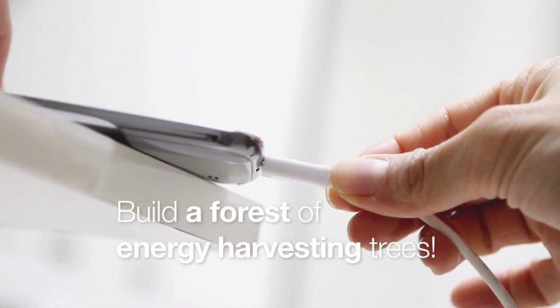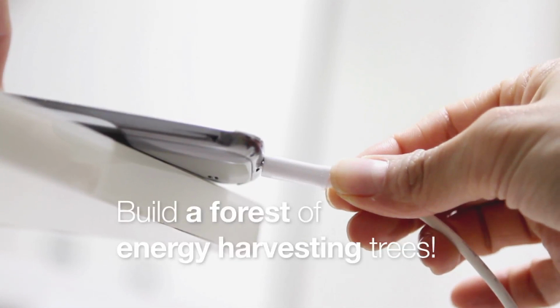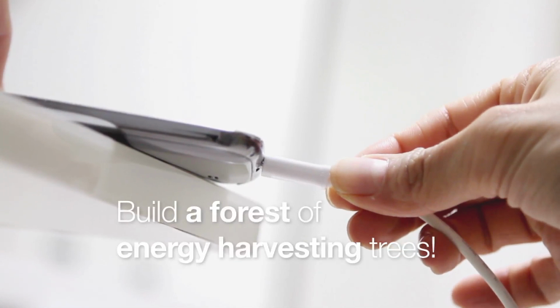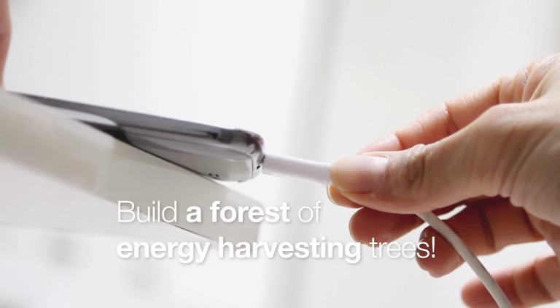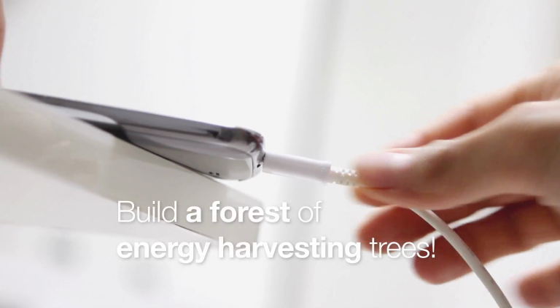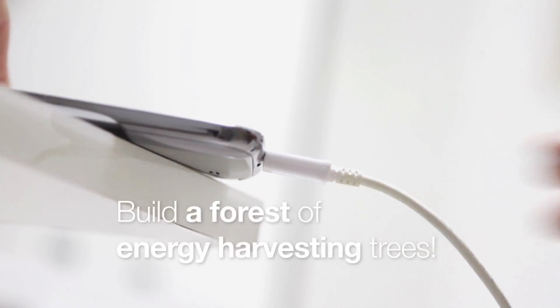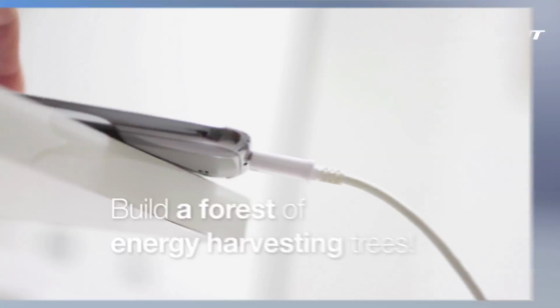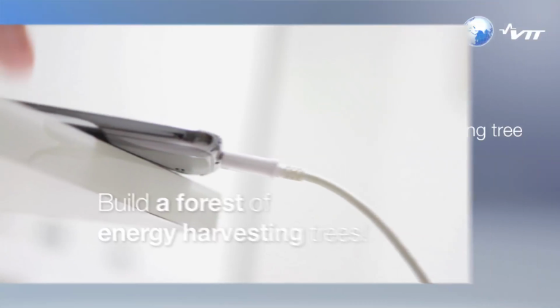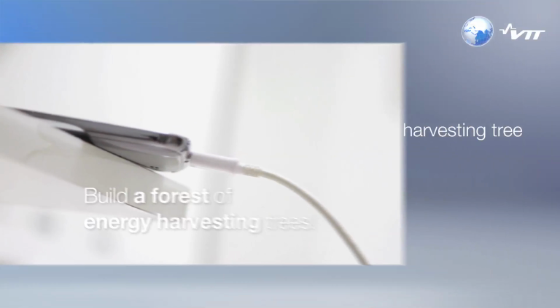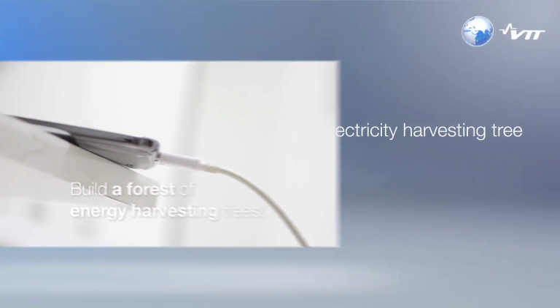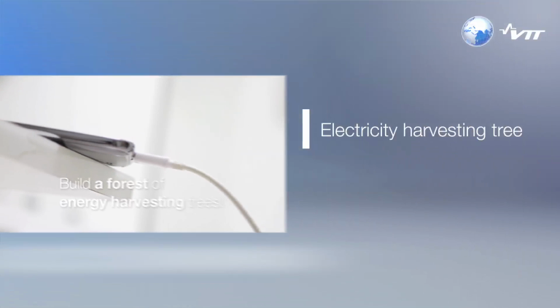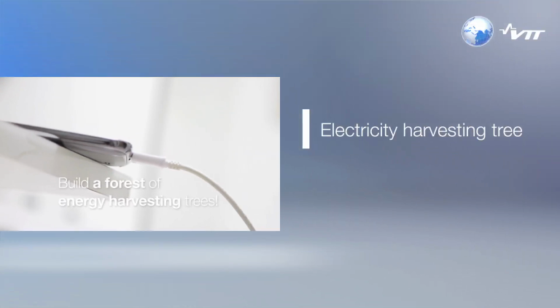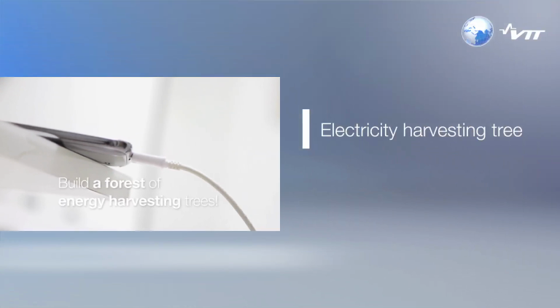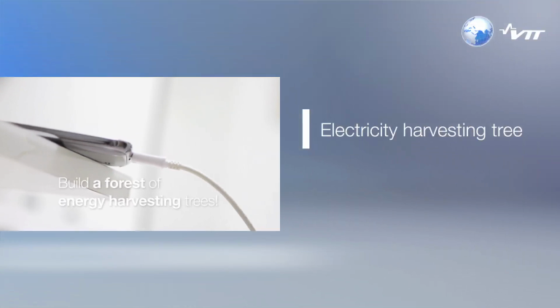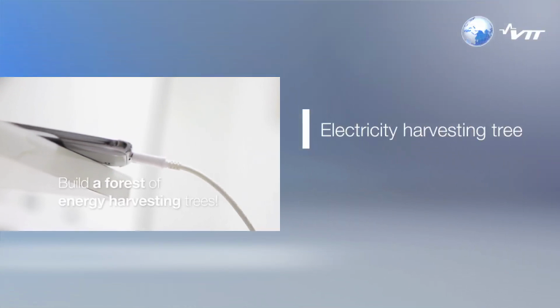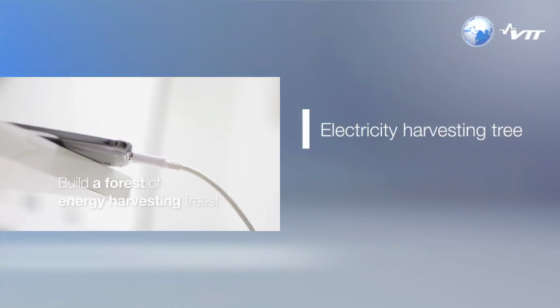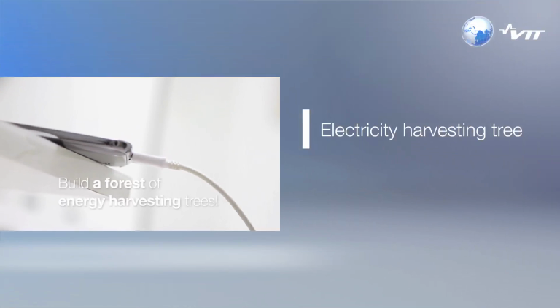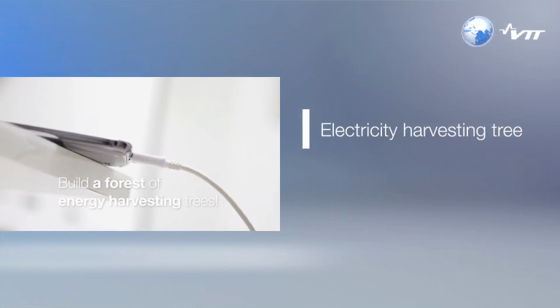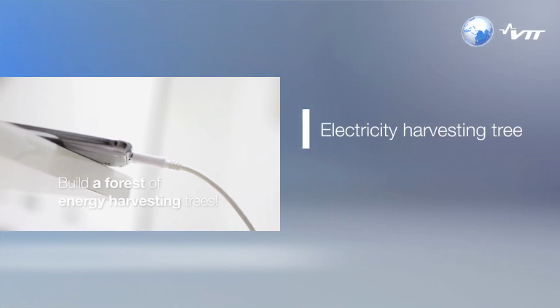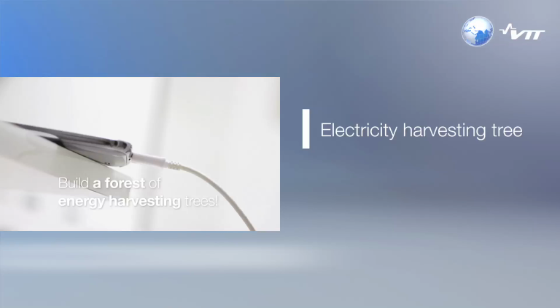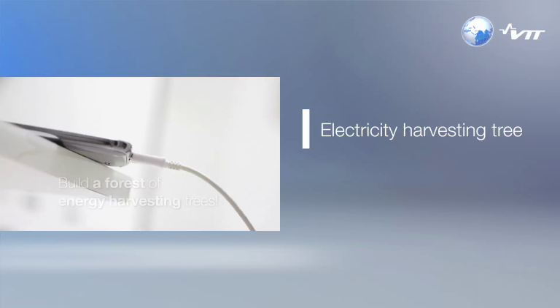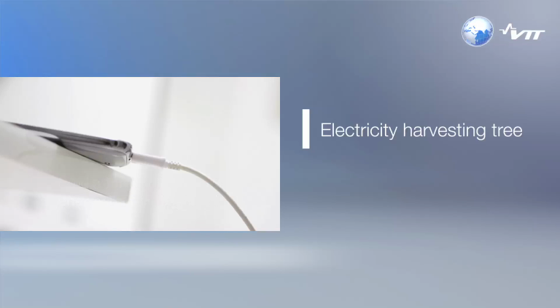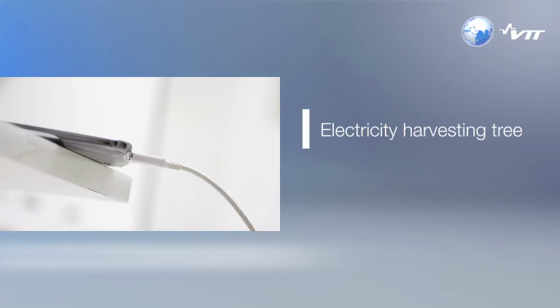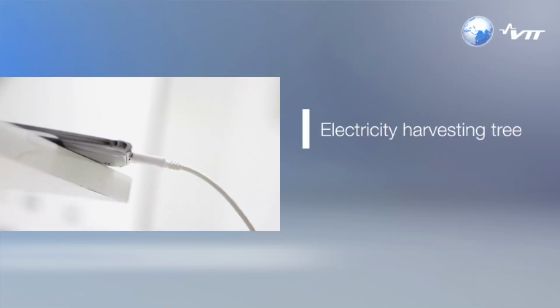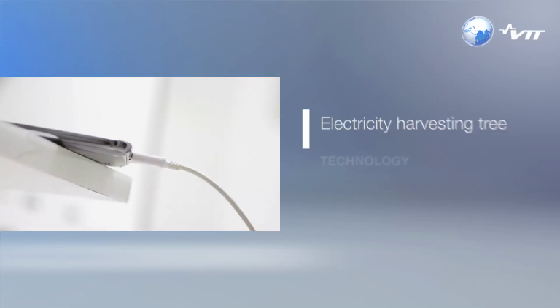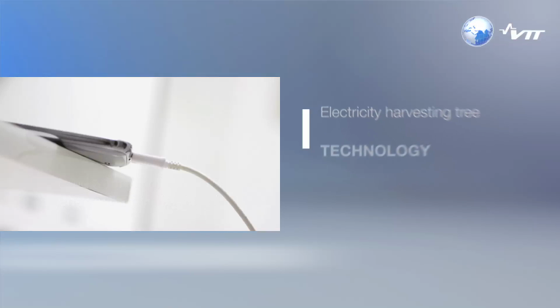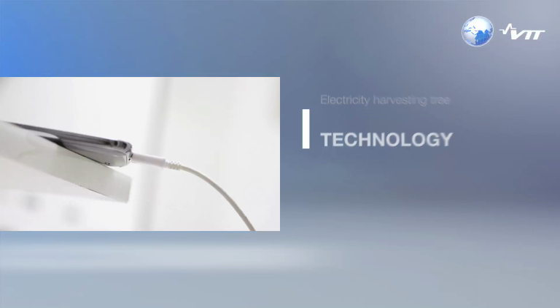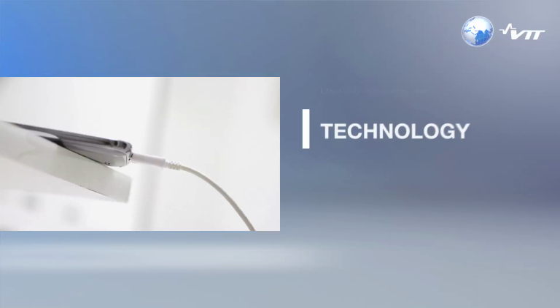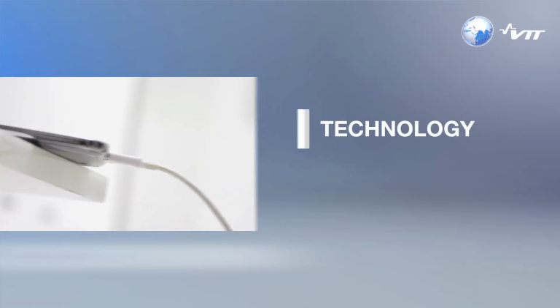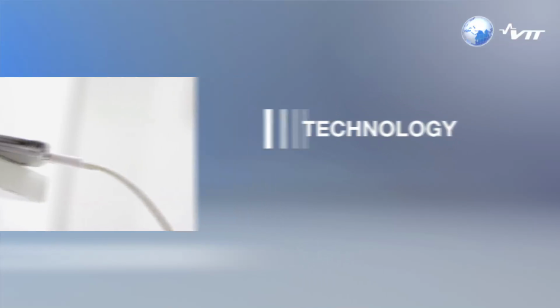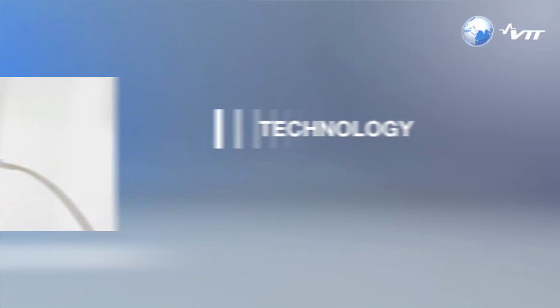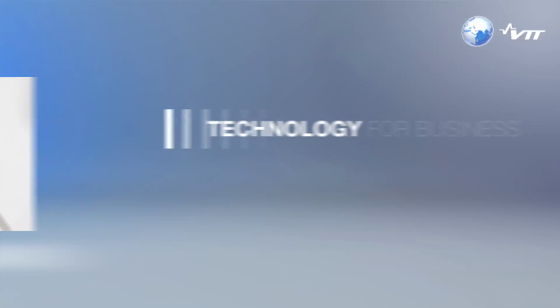Today, it can power your mobile. But imagine the impact a whole forest could have tomorrow.